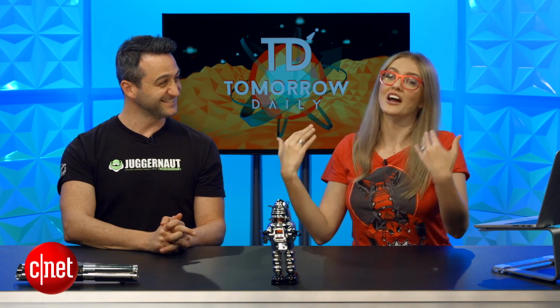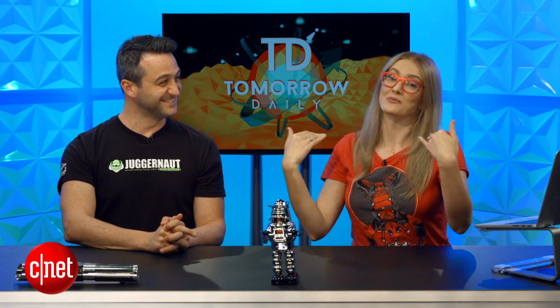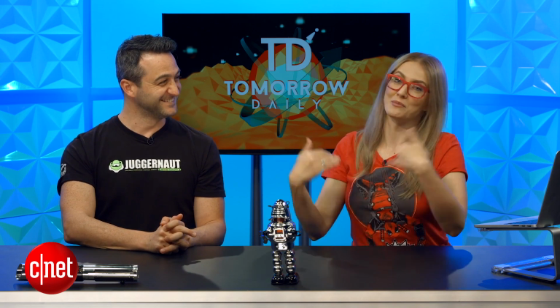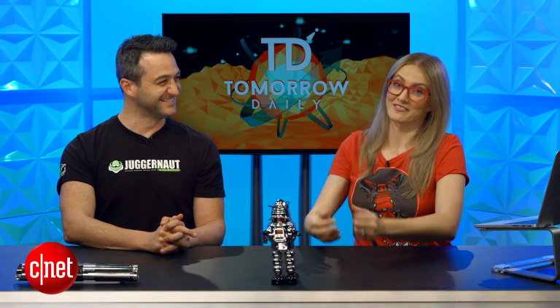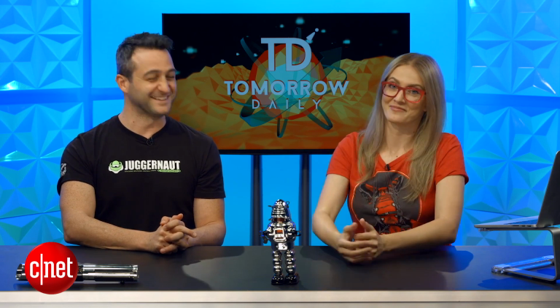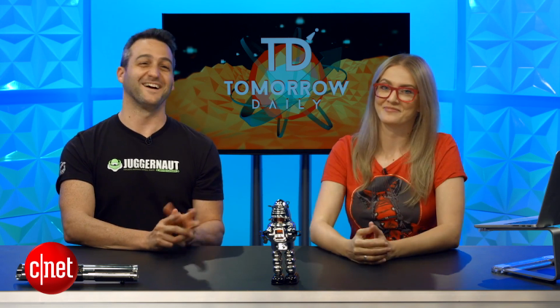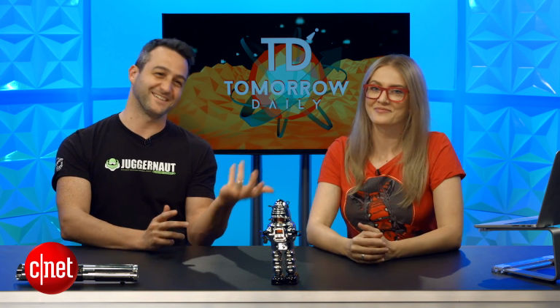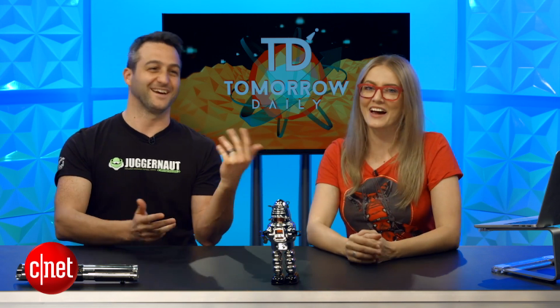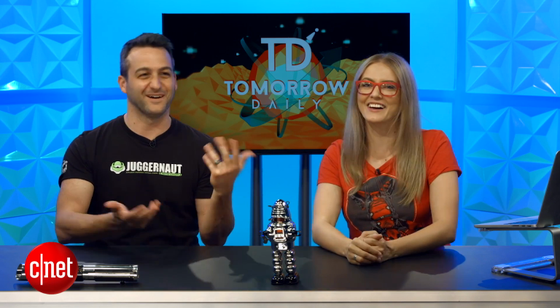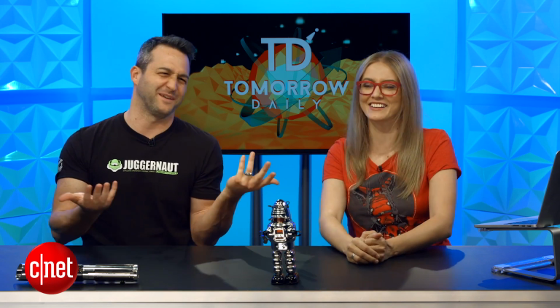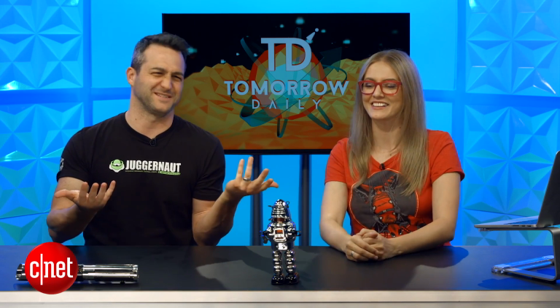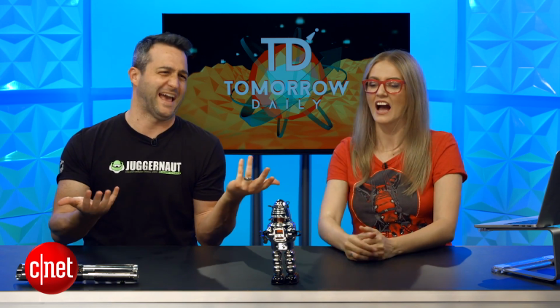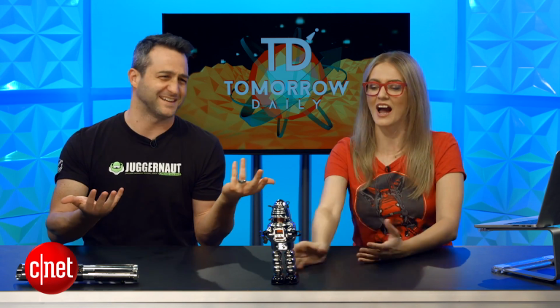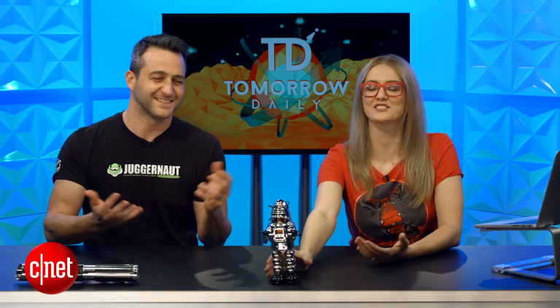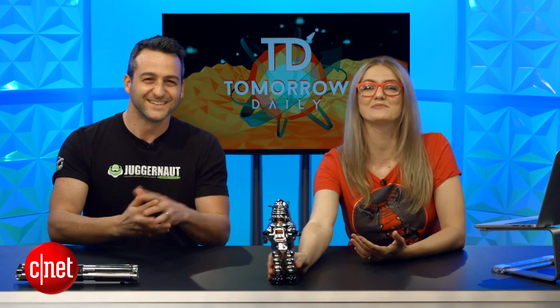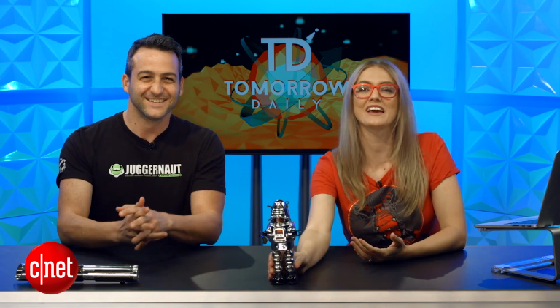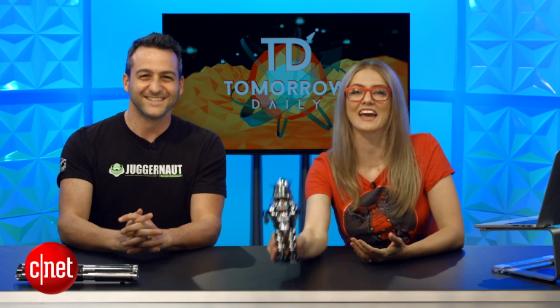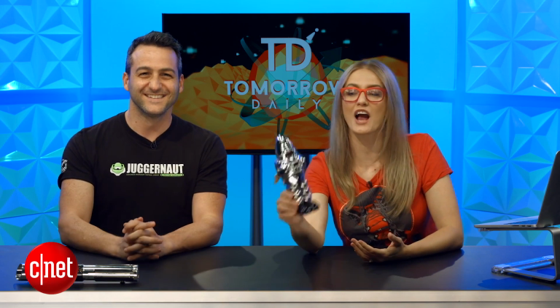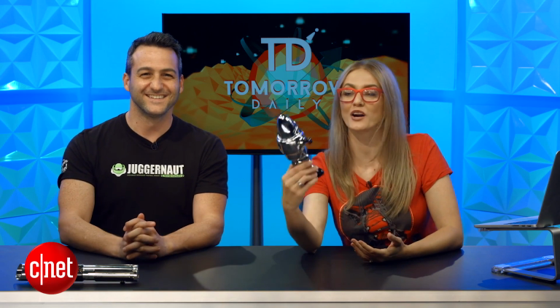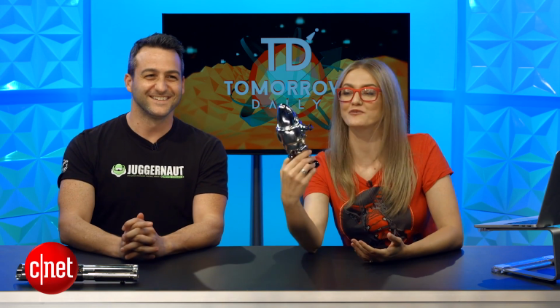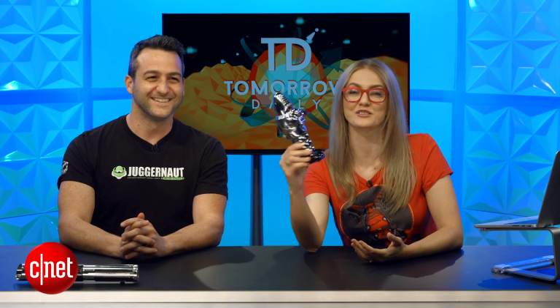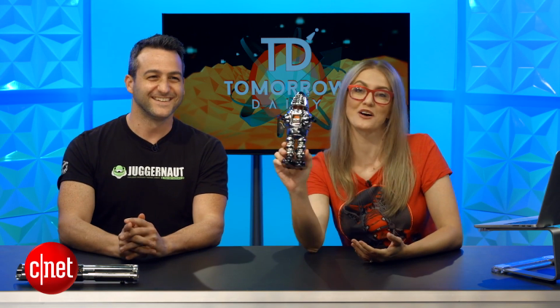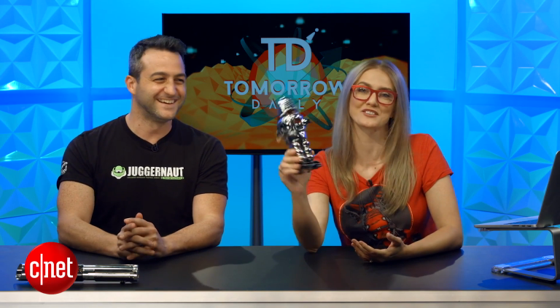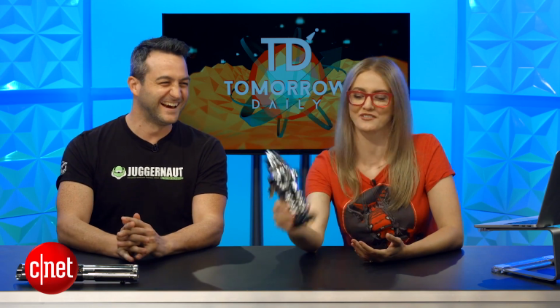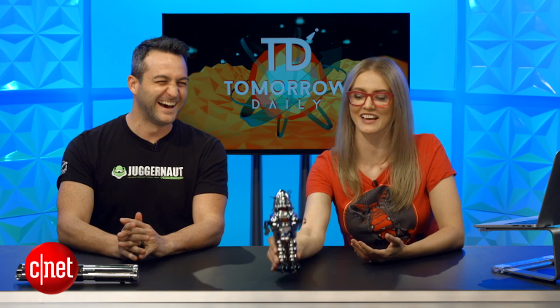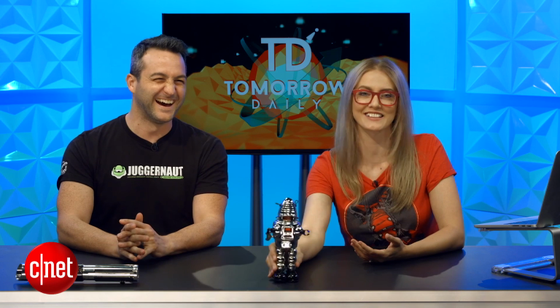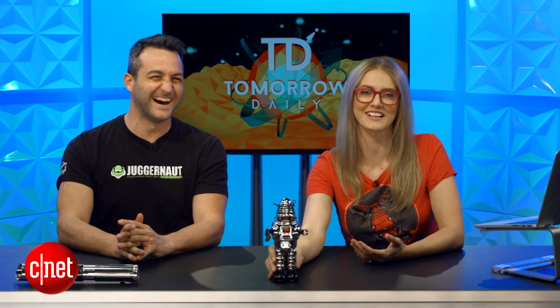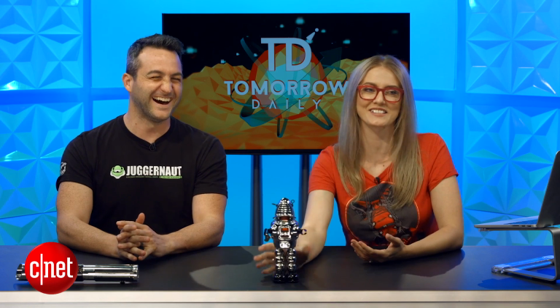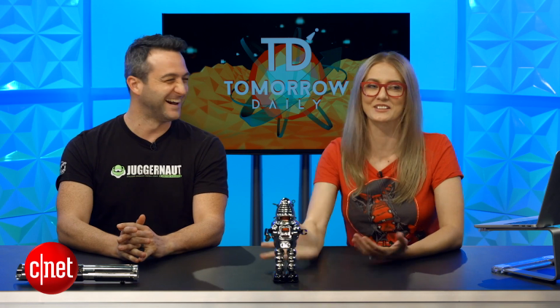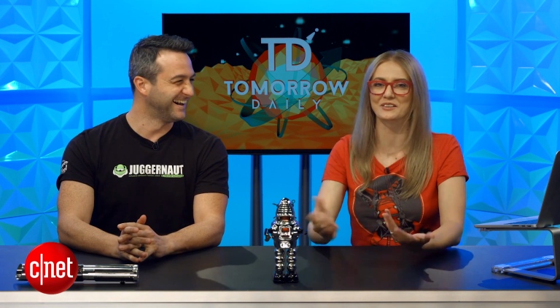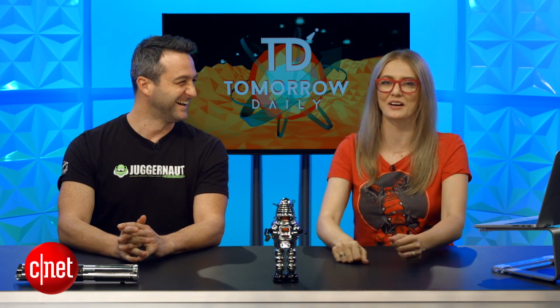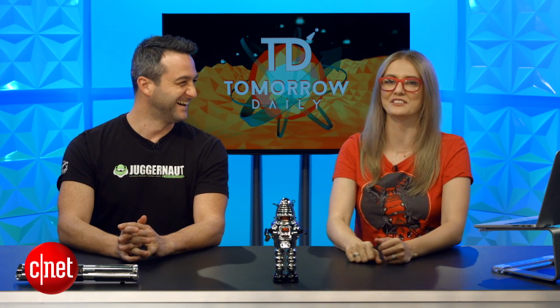Giant robot. I would just make a 100-foot tall version of Genghis. That's literally what I would do.